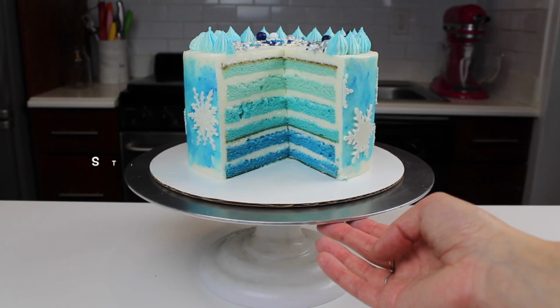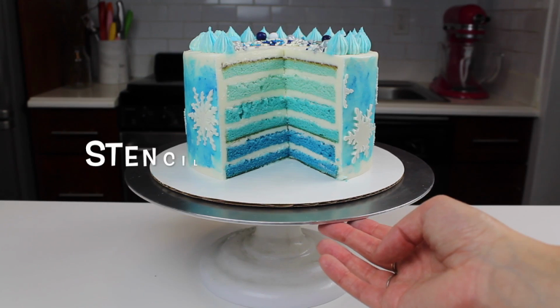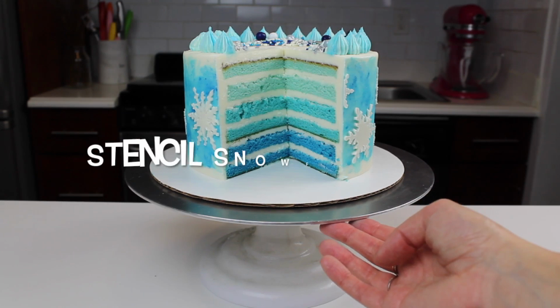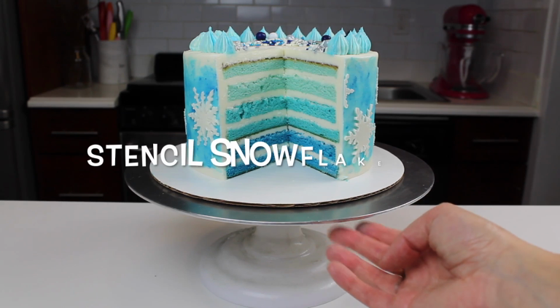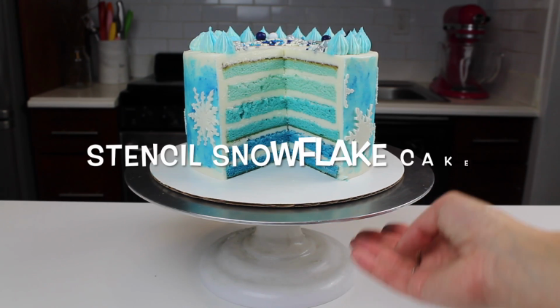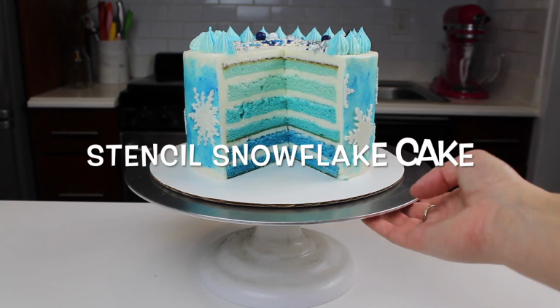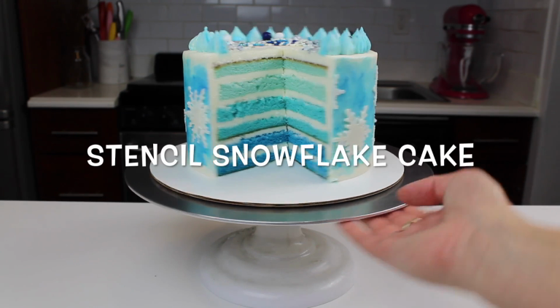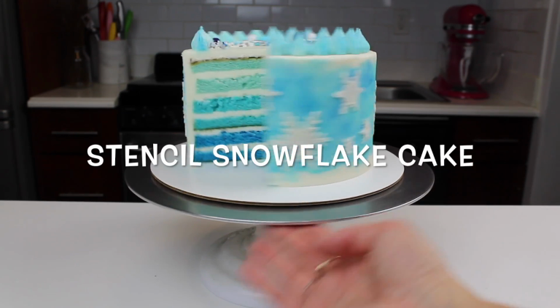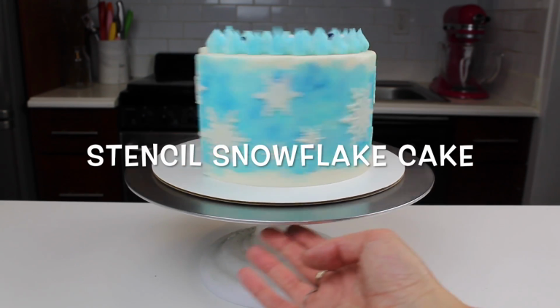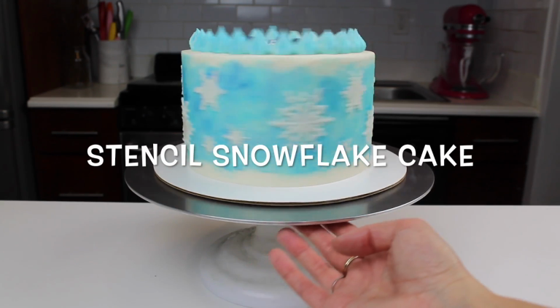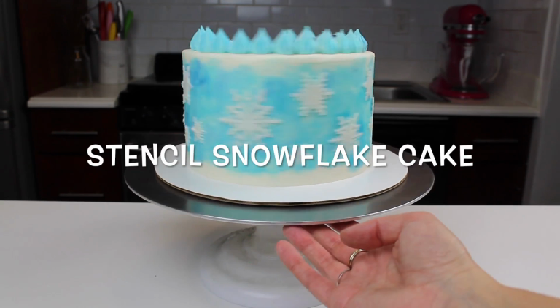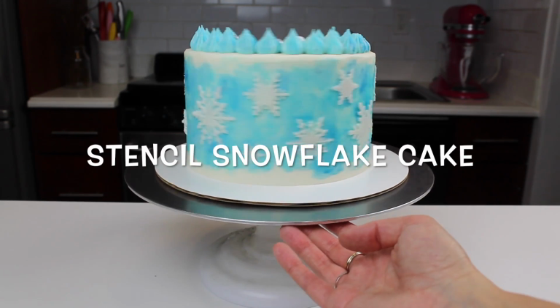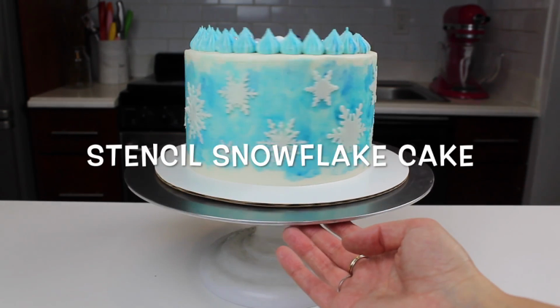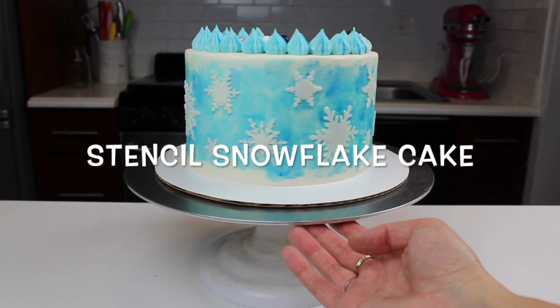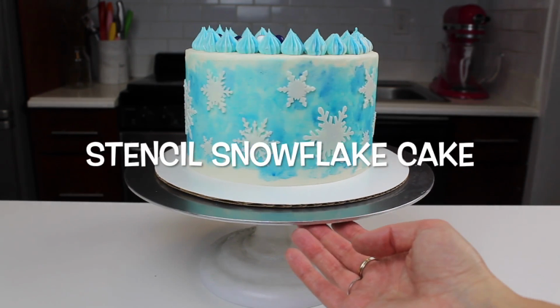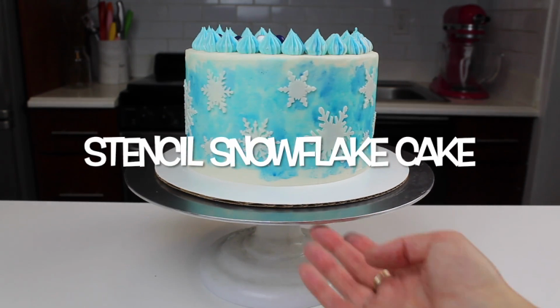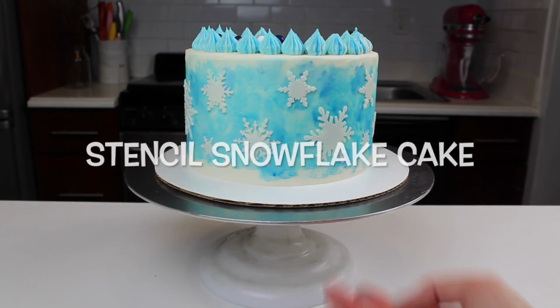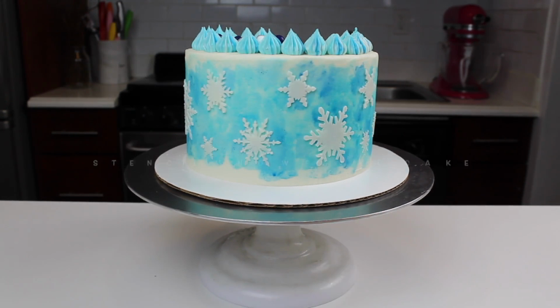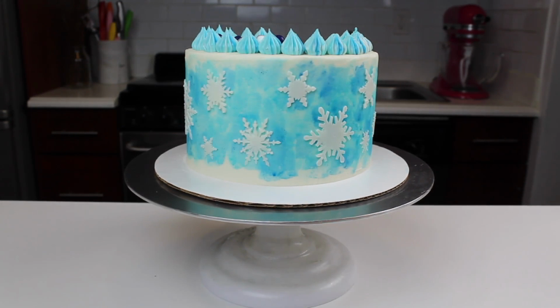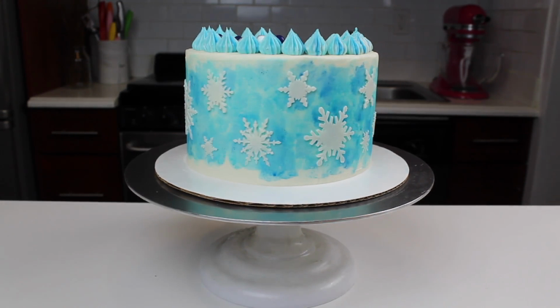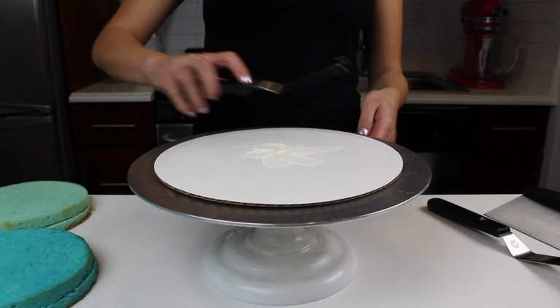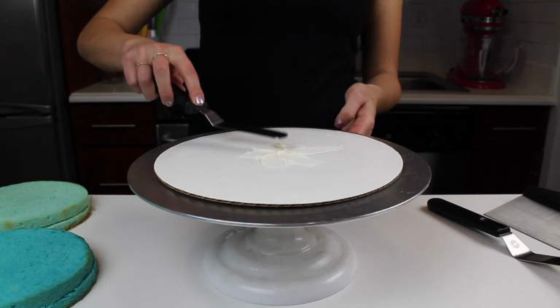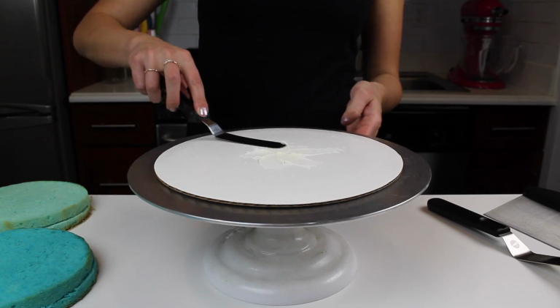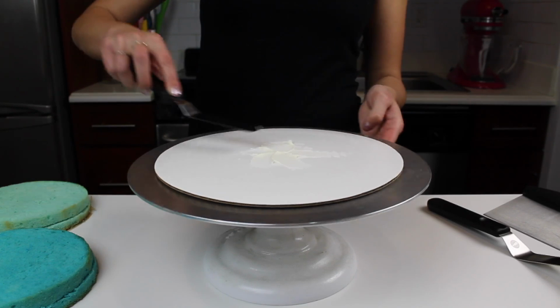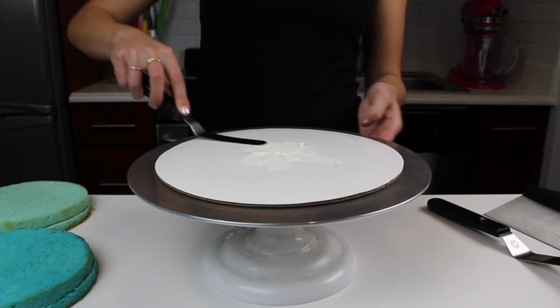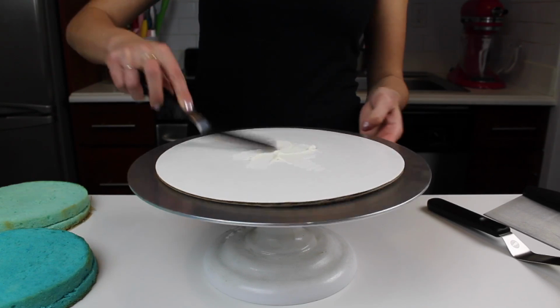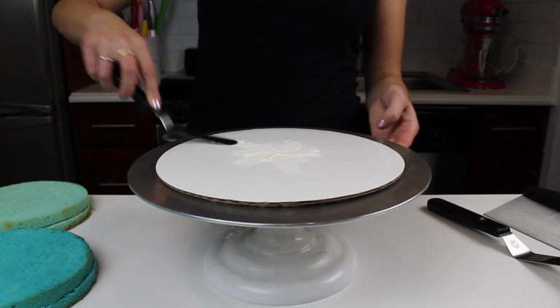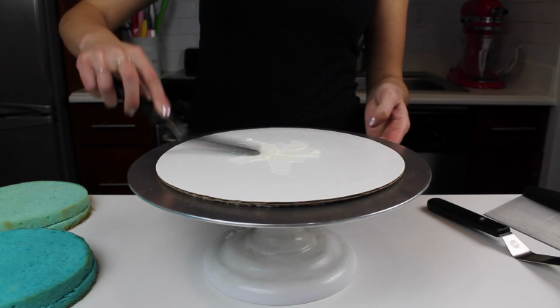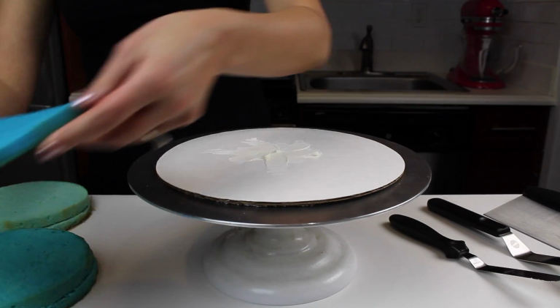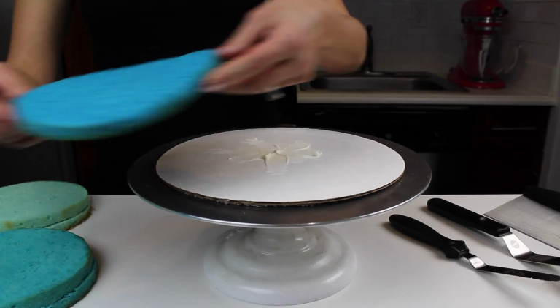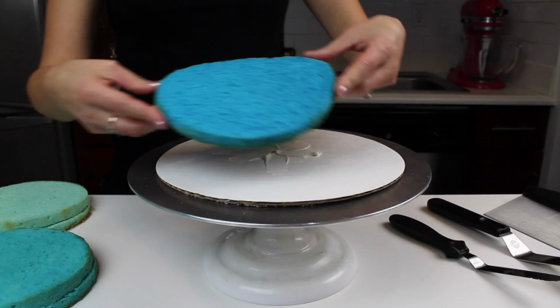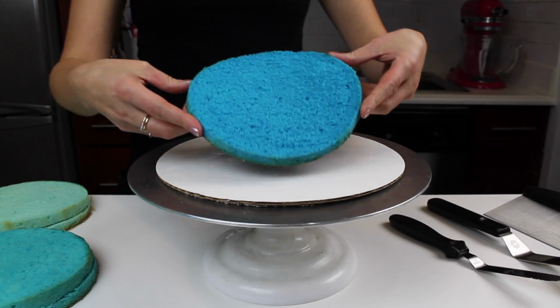Welcome back! Today I'm sharing how to make this beautiful snowflake cake using just a stencil and some buttercream.